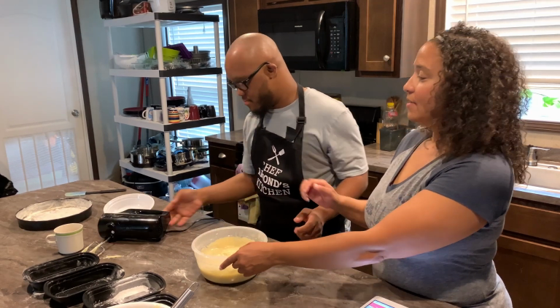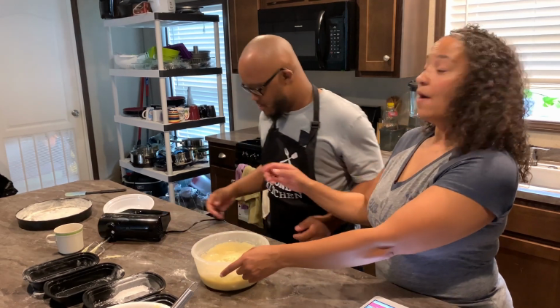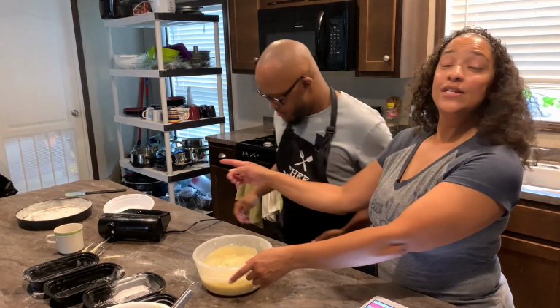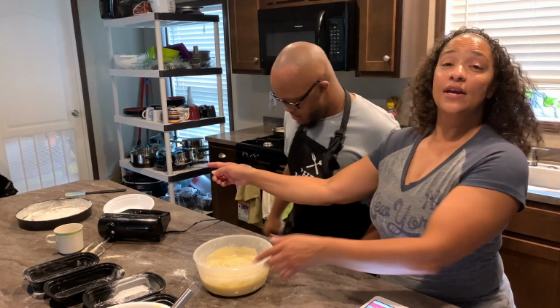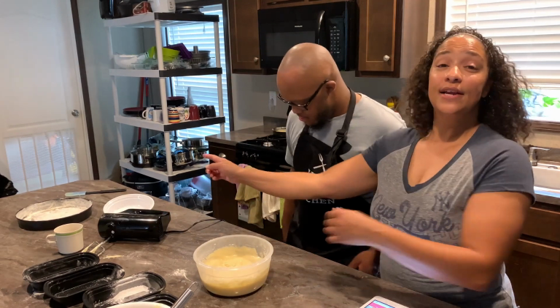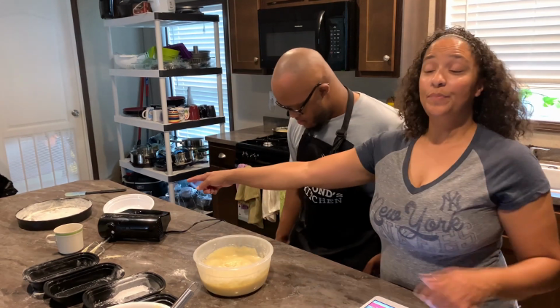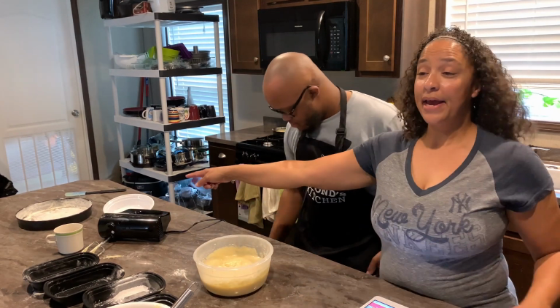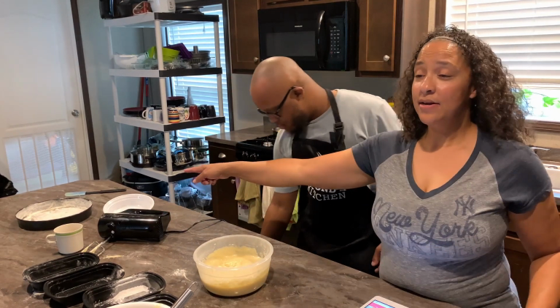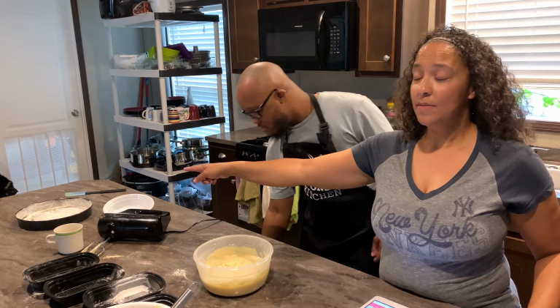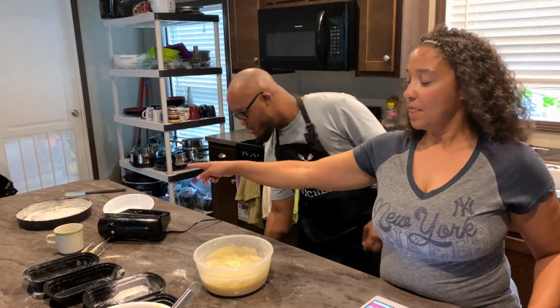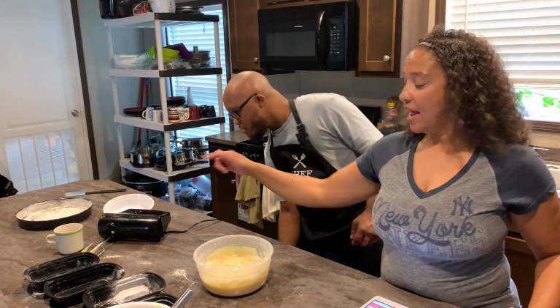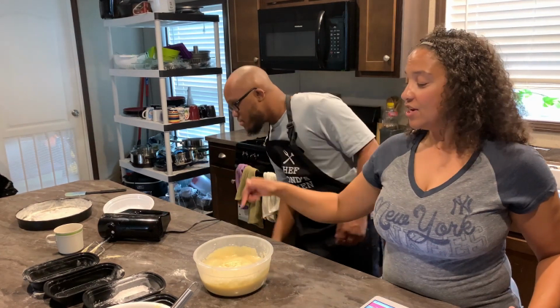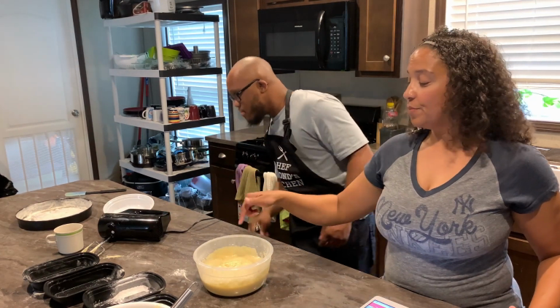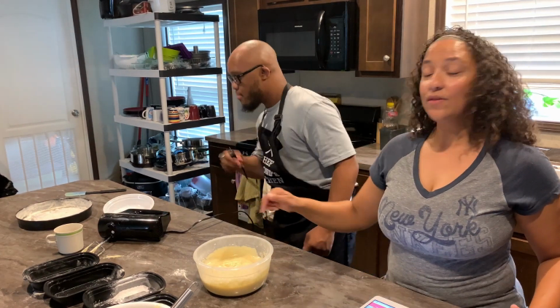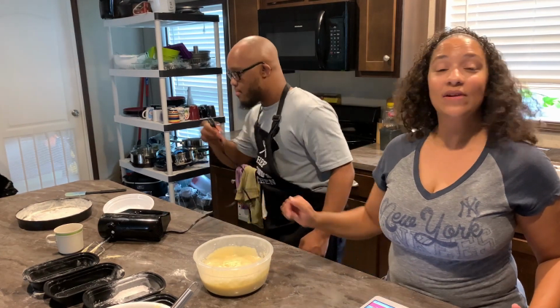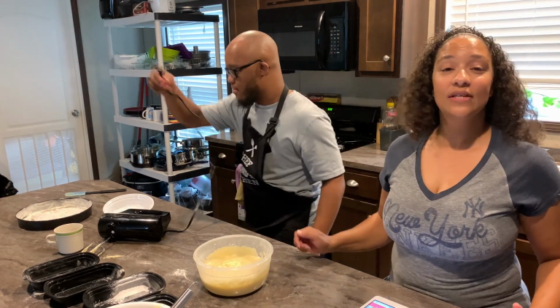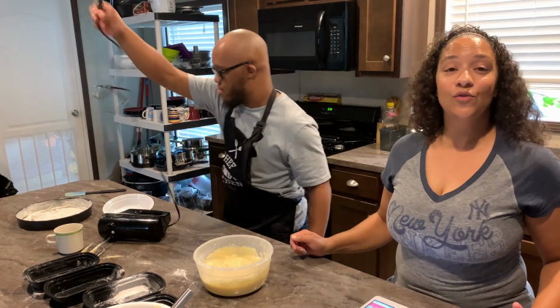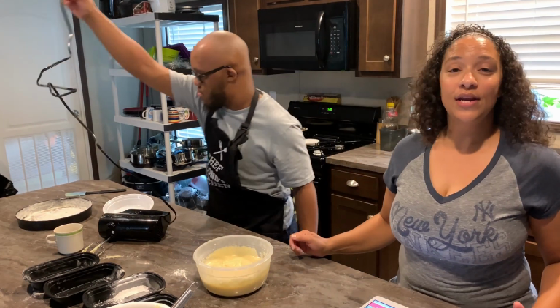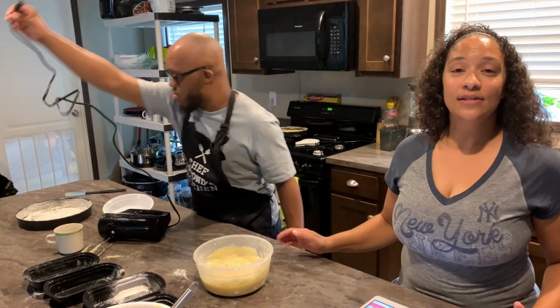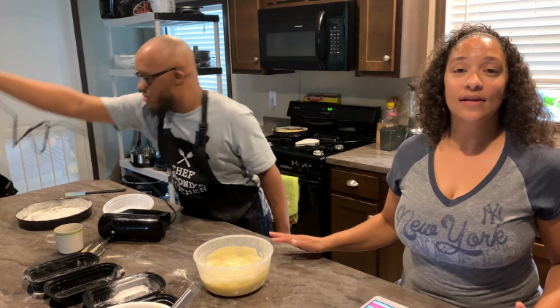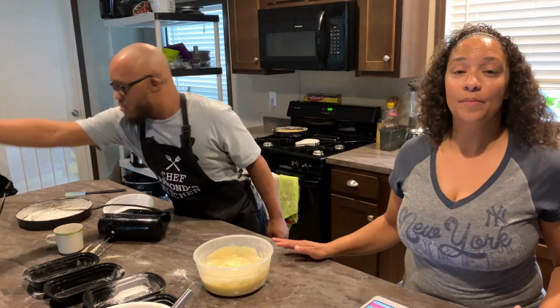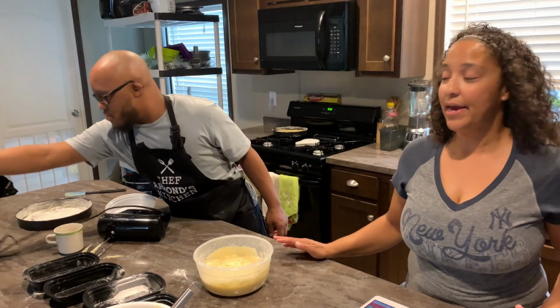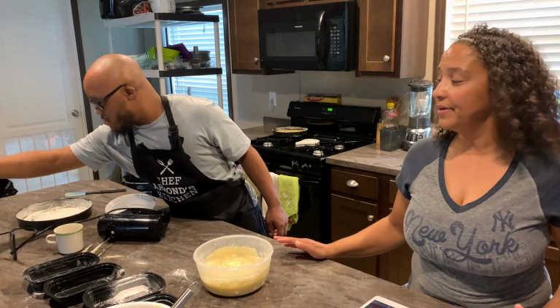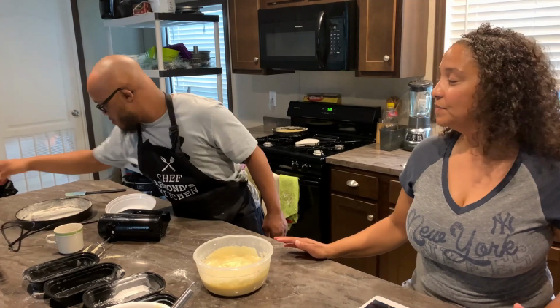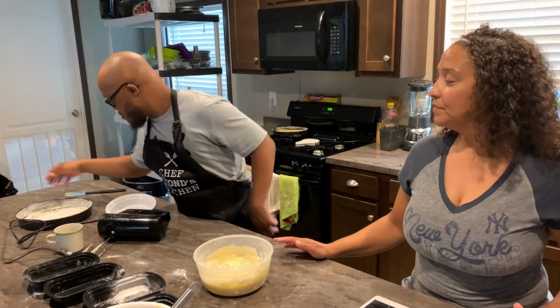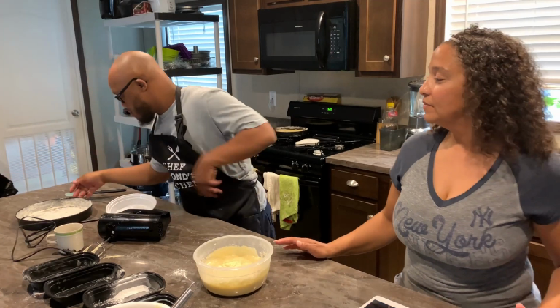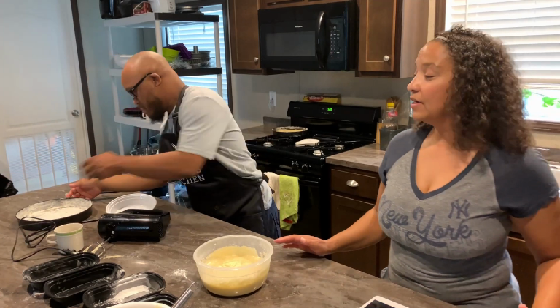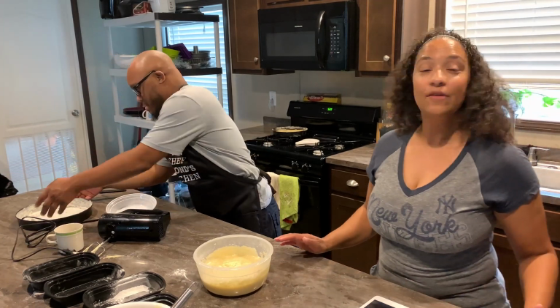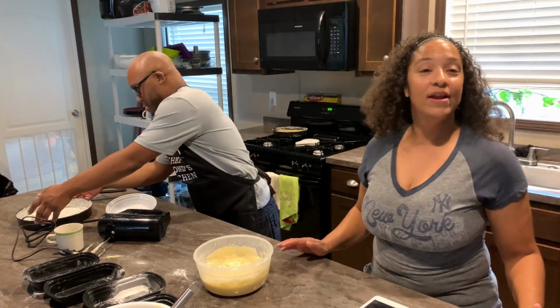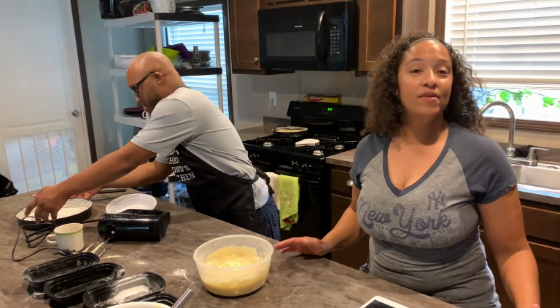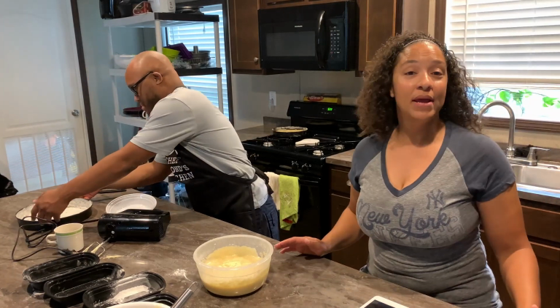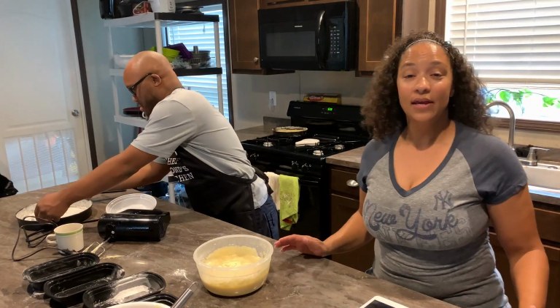Now he's going to get his pan and put the rest of his ingredients in the pan, and get ready for baking.